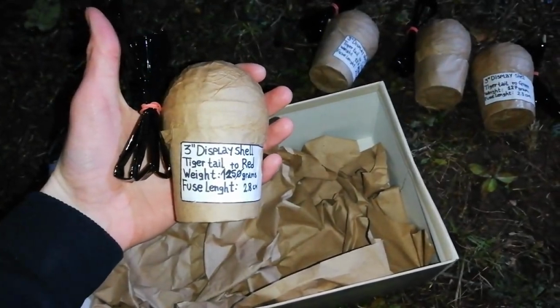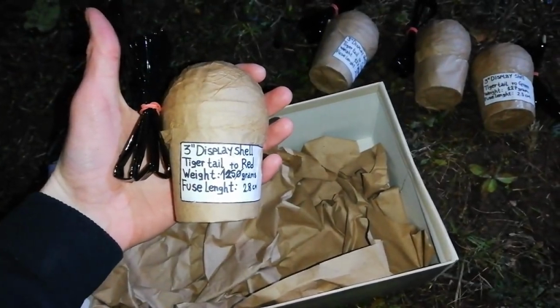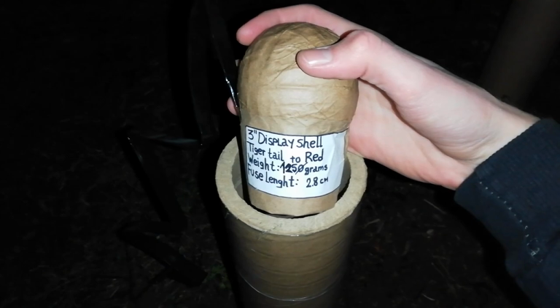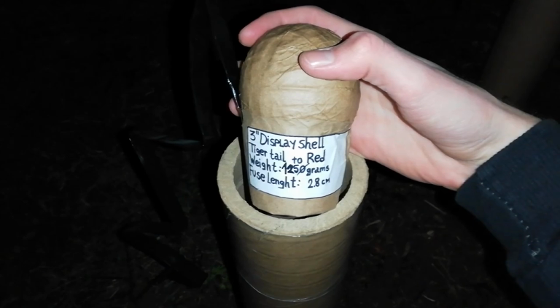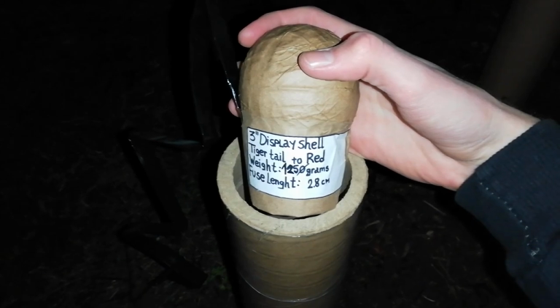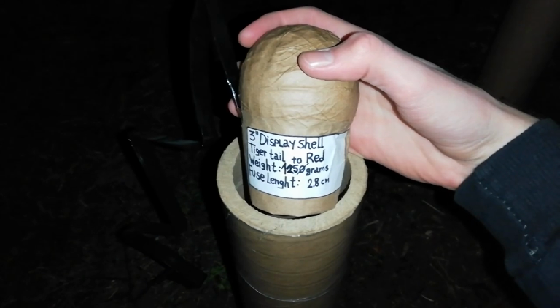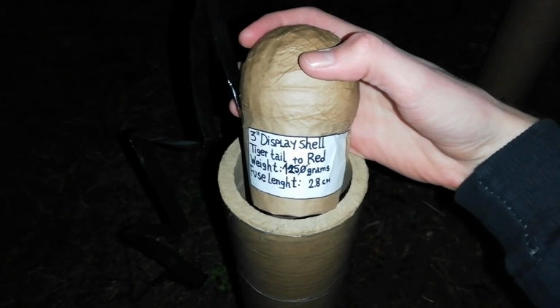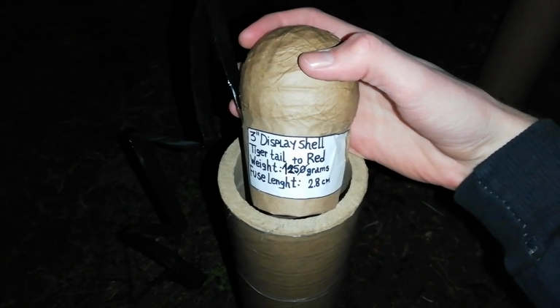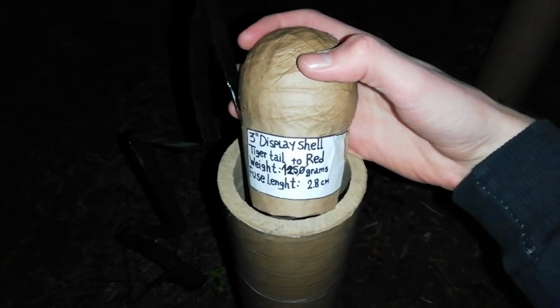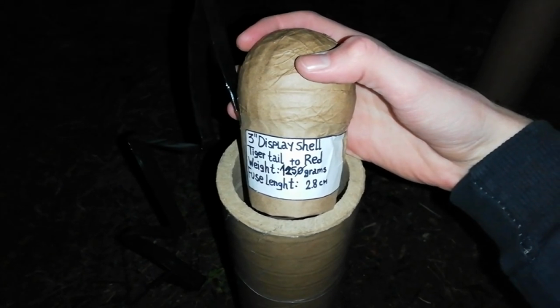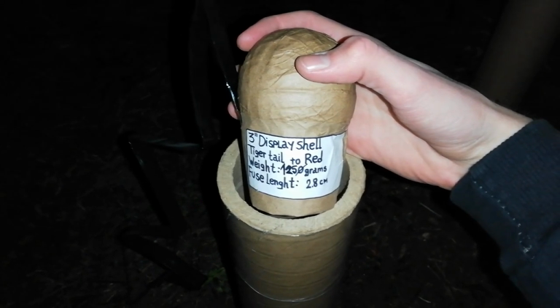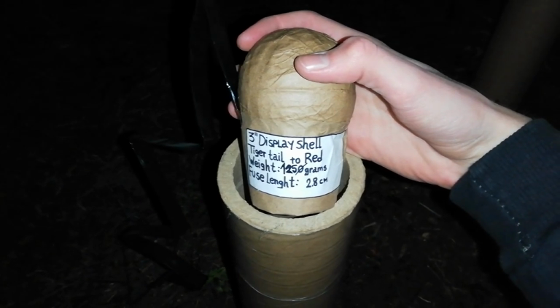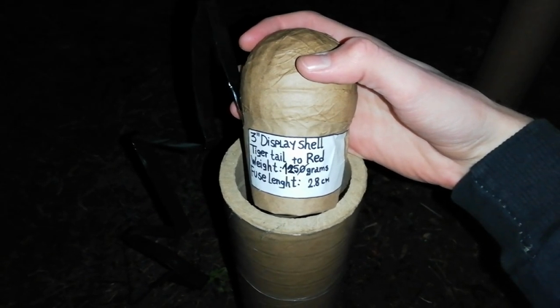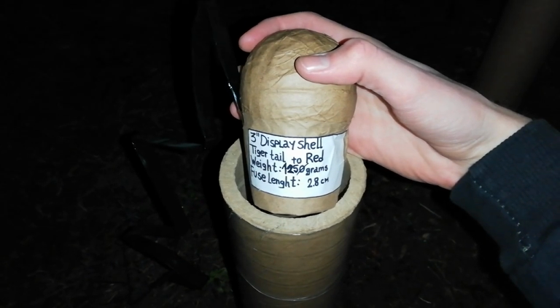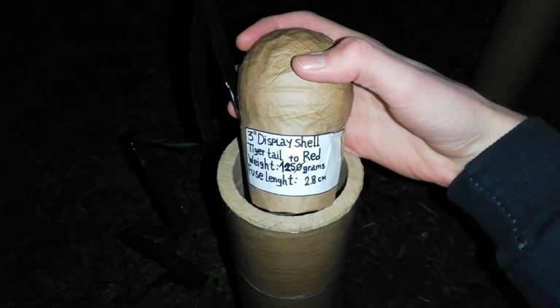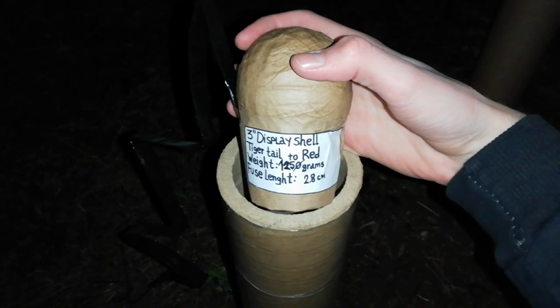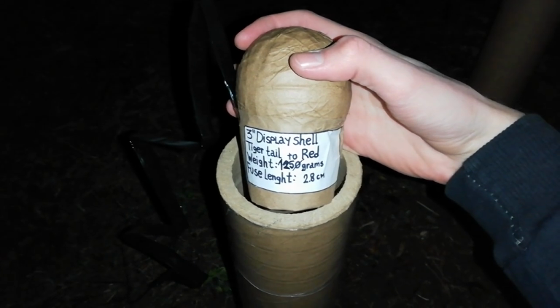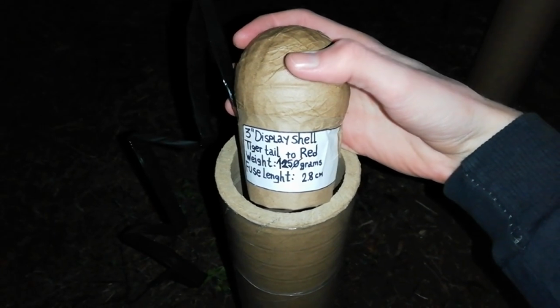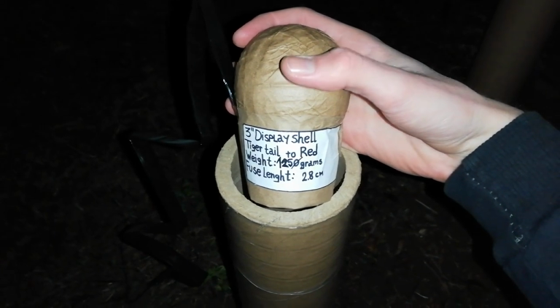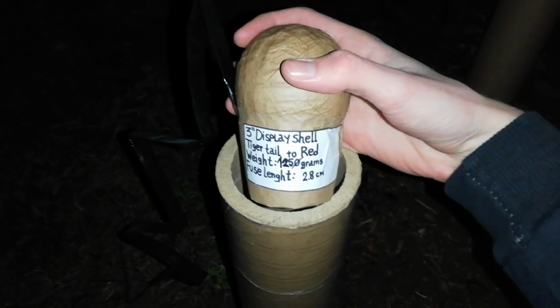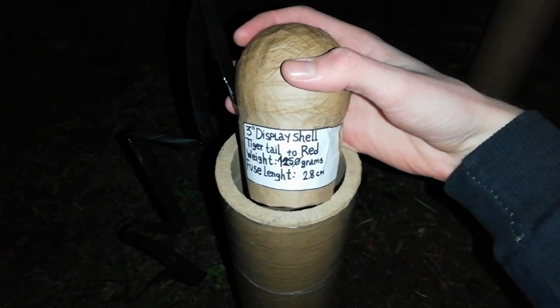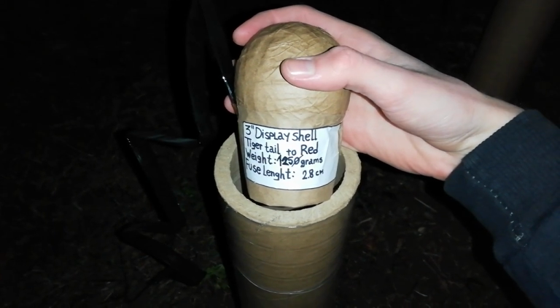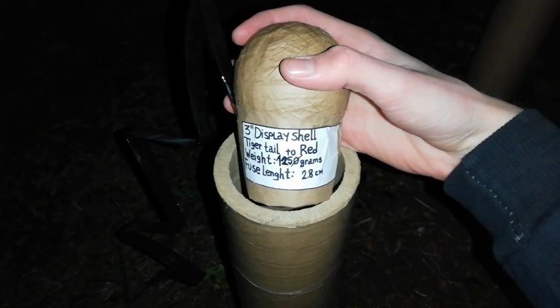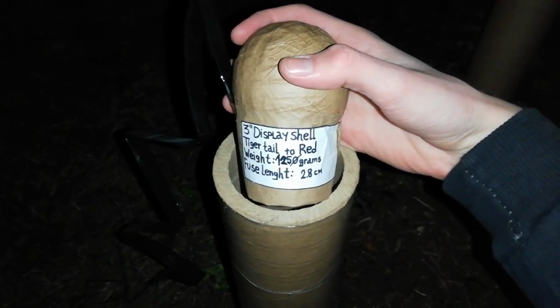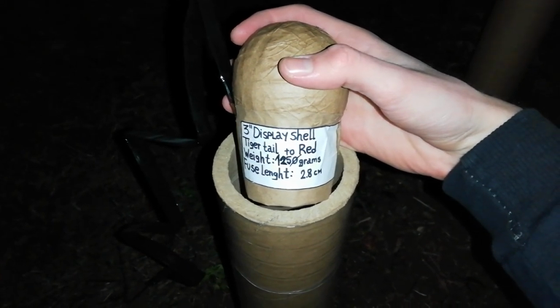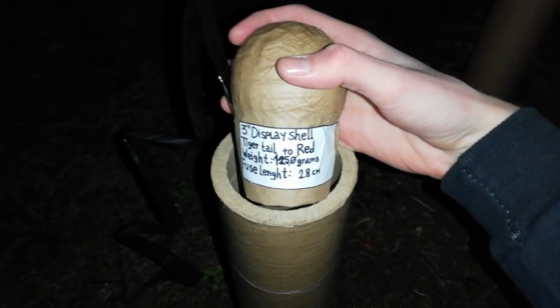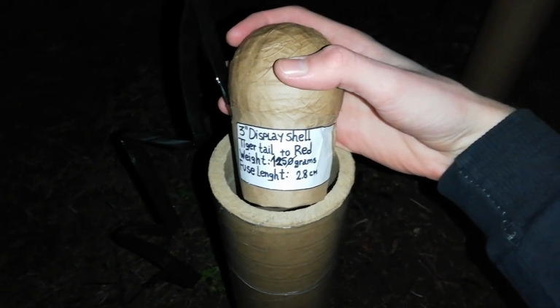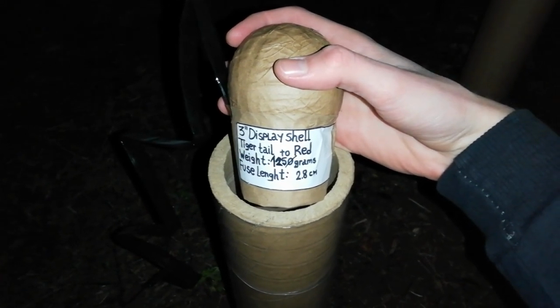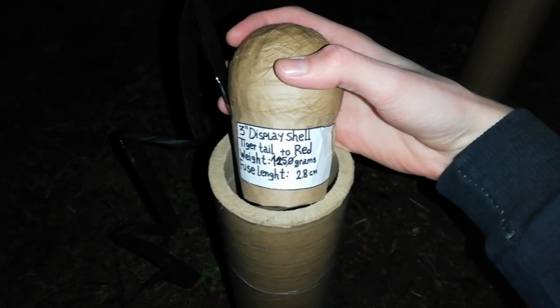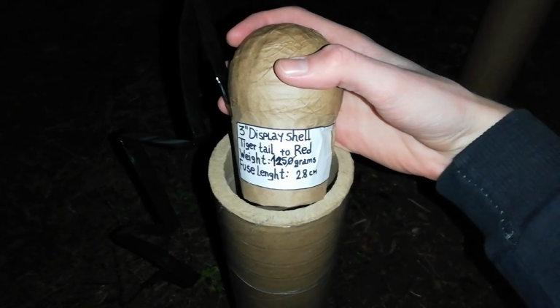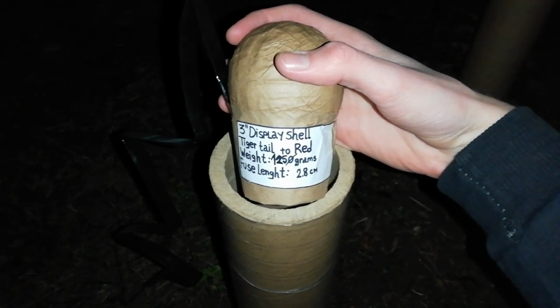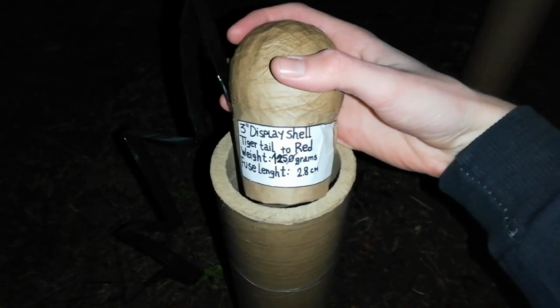So: 3-inch tiger tail to red, 125 grams.